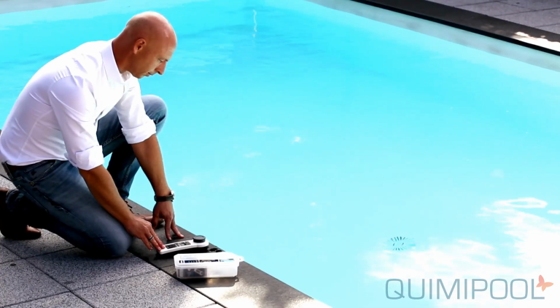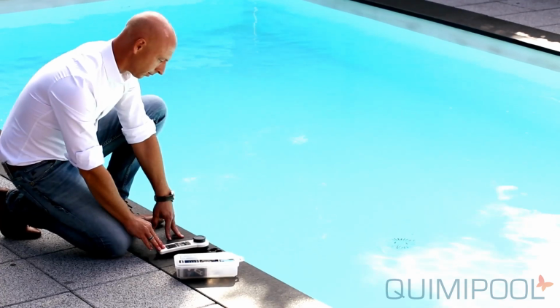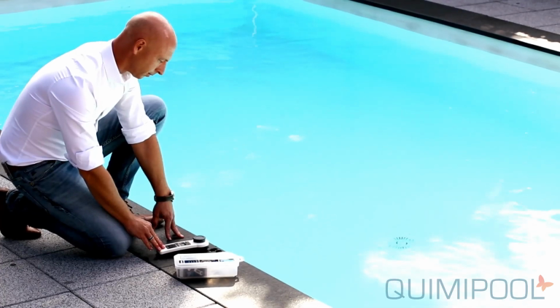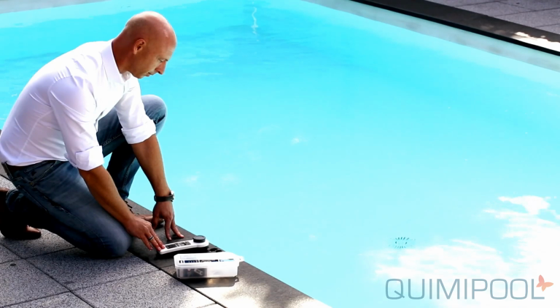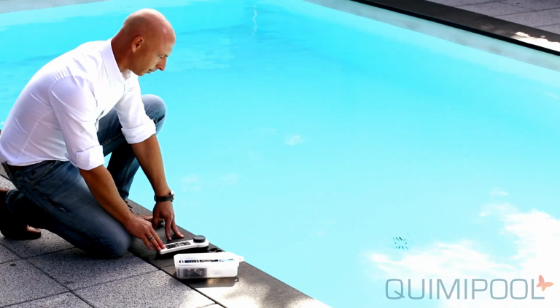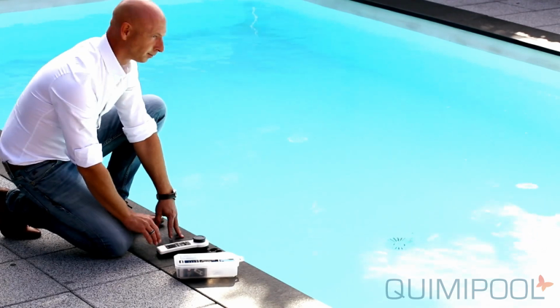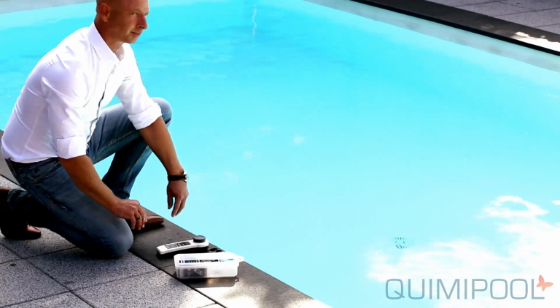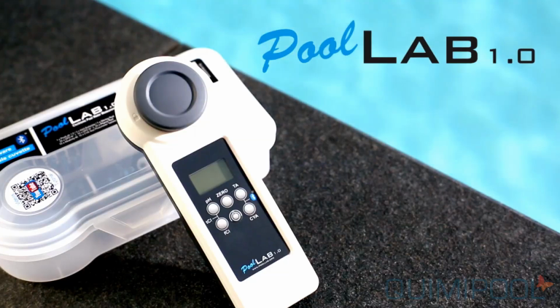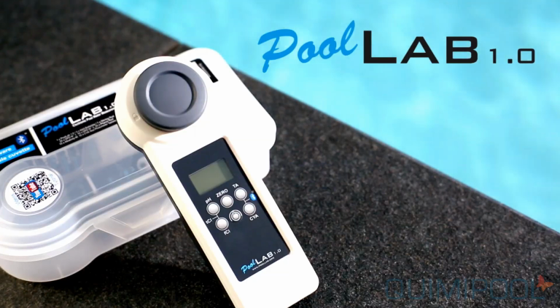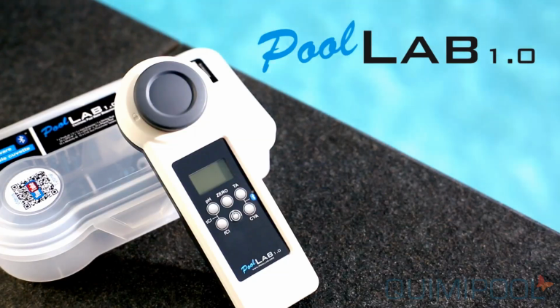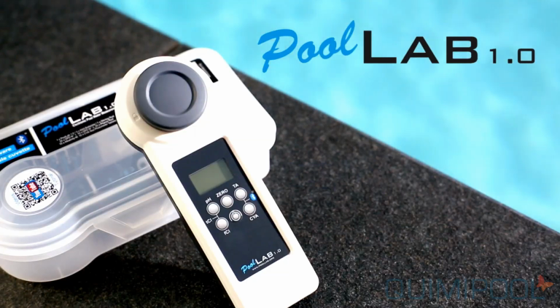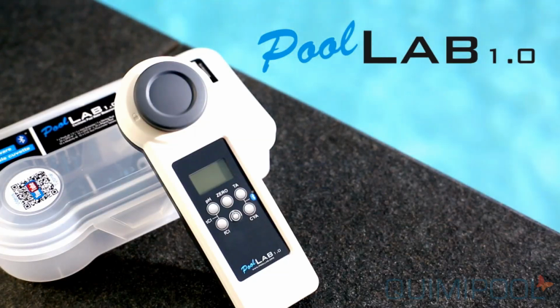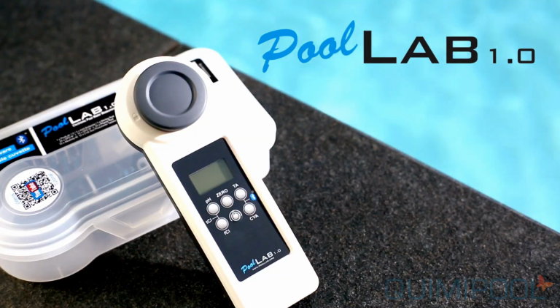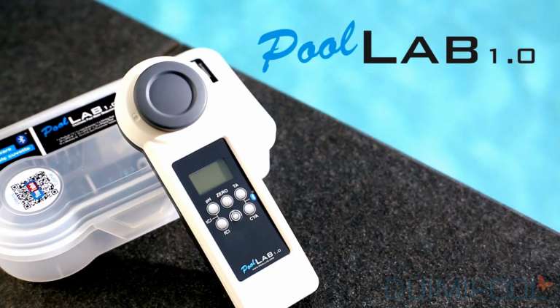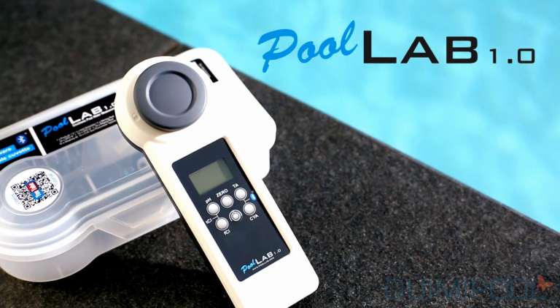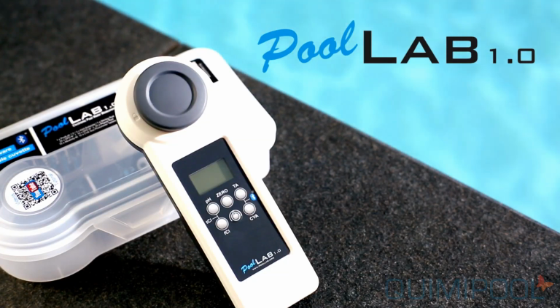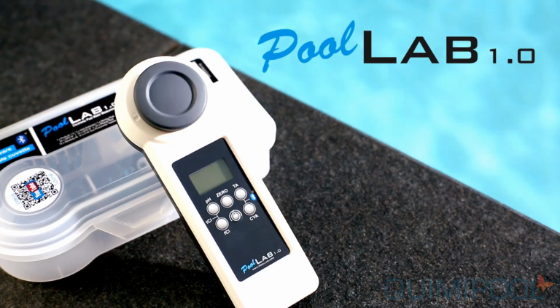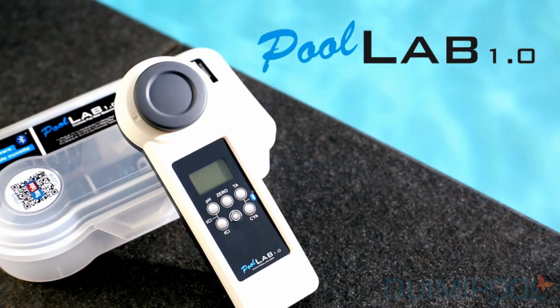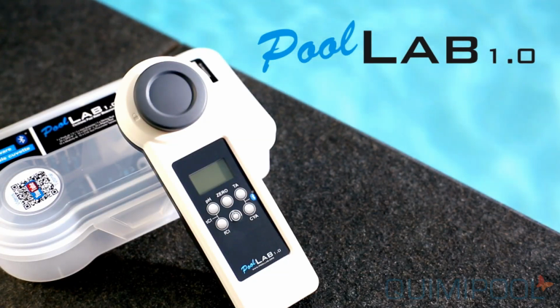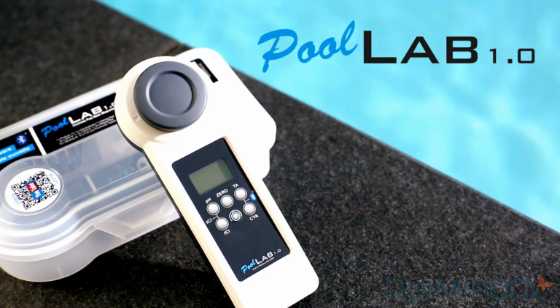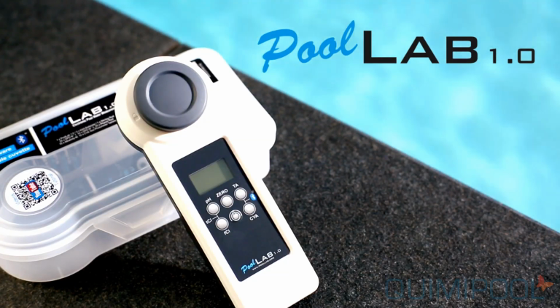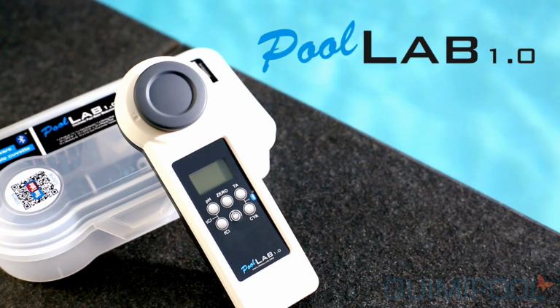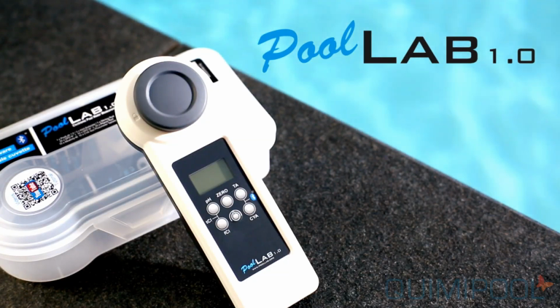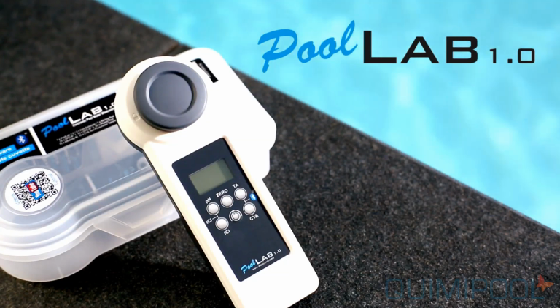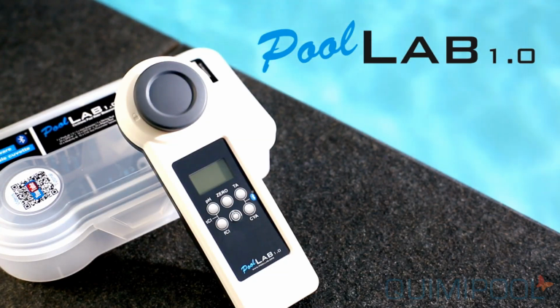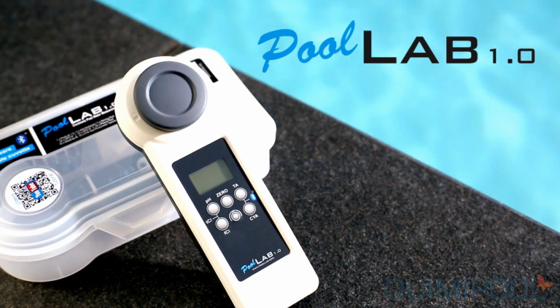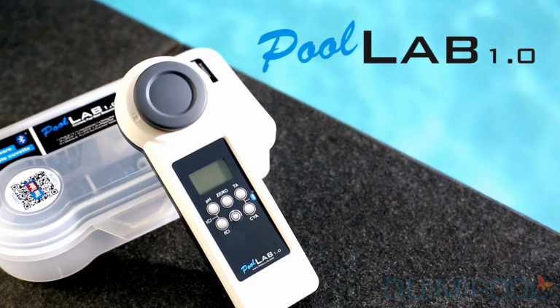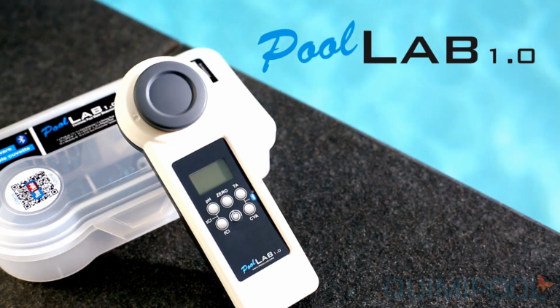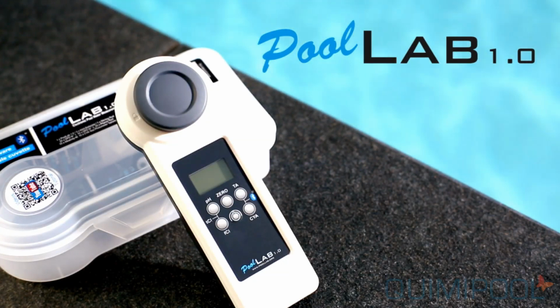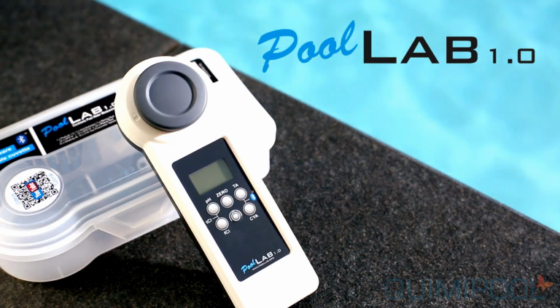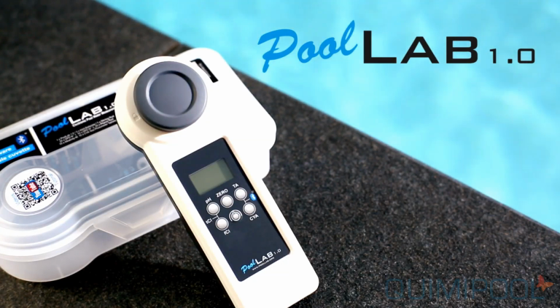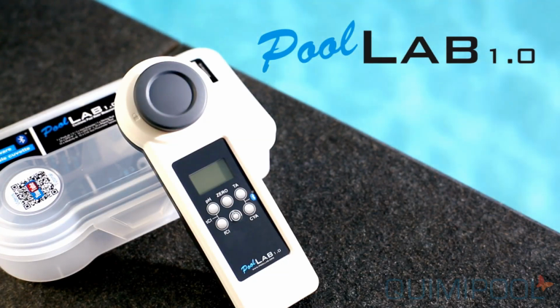The PoolLab is a powerful water testing device for professional and private use.